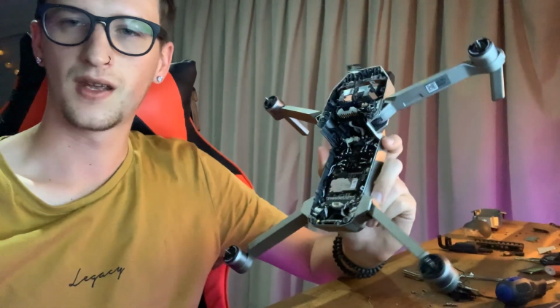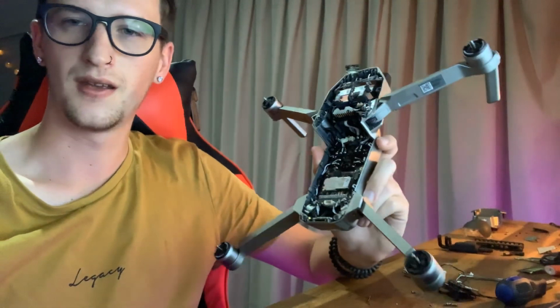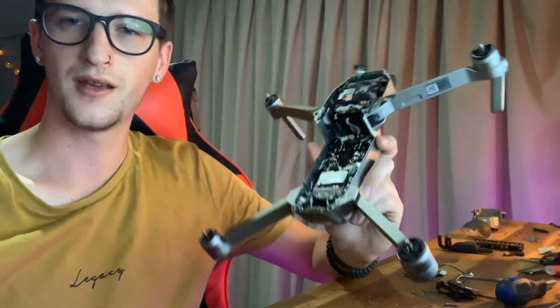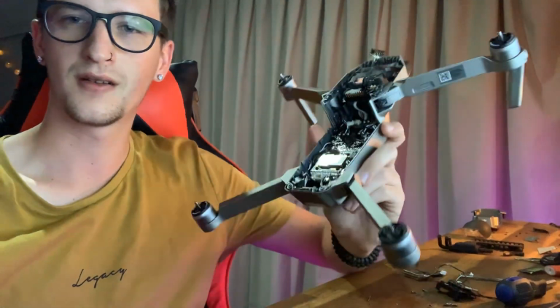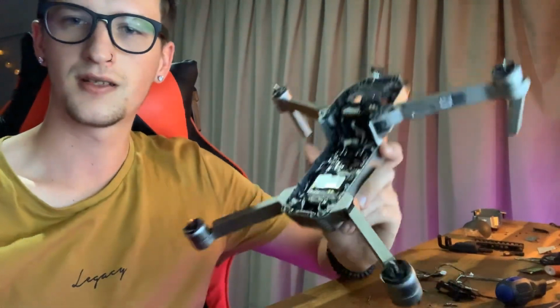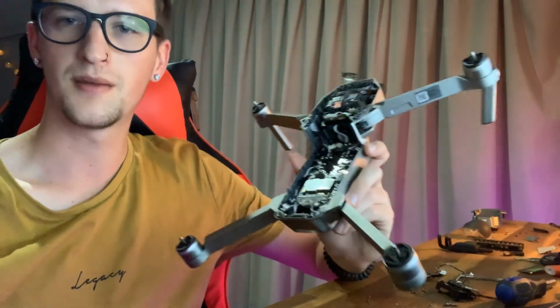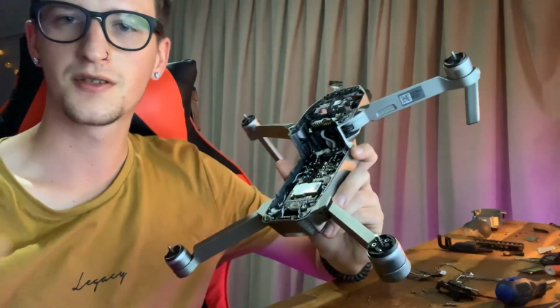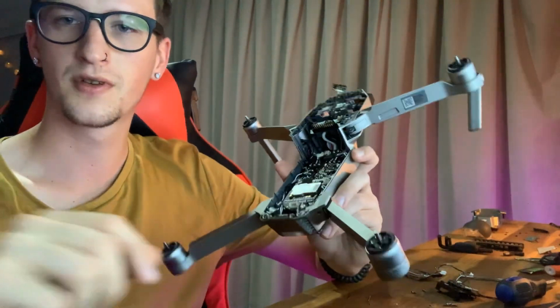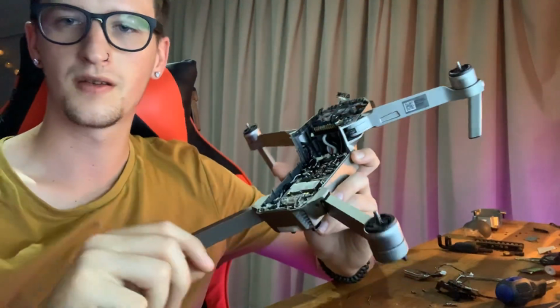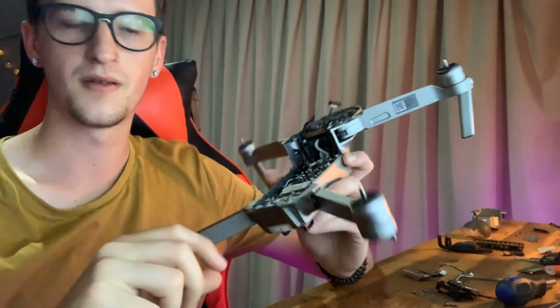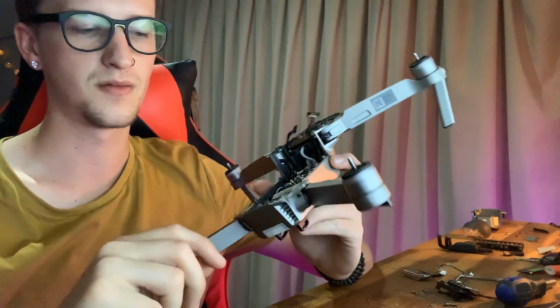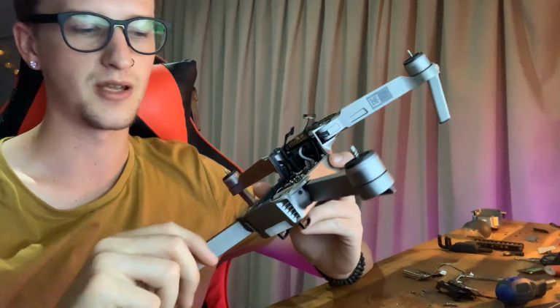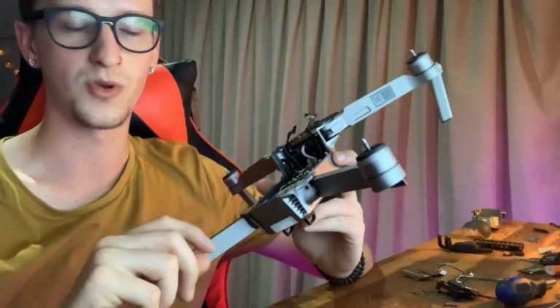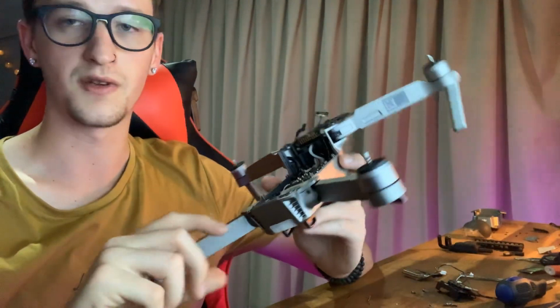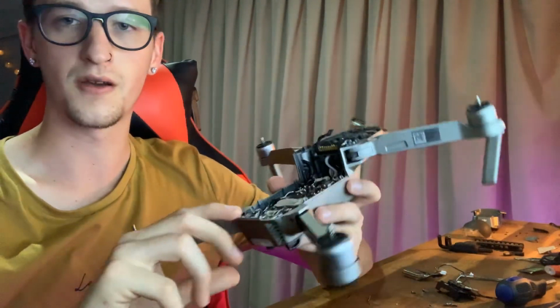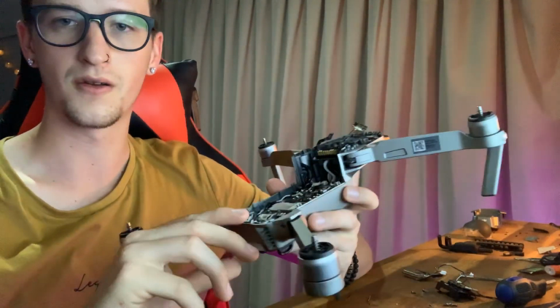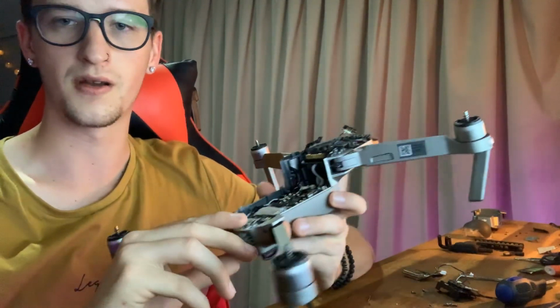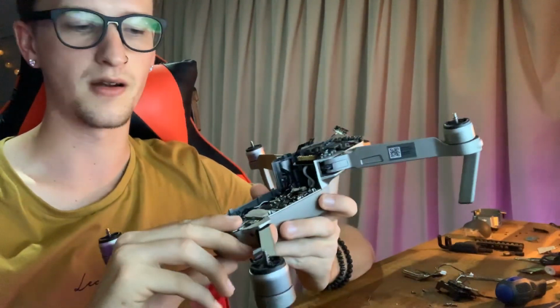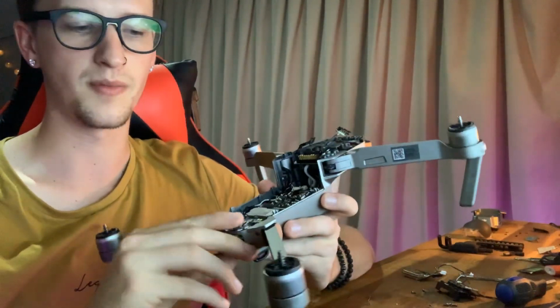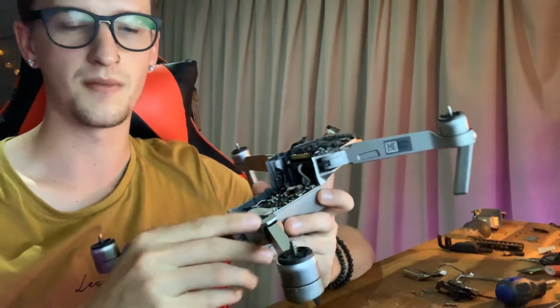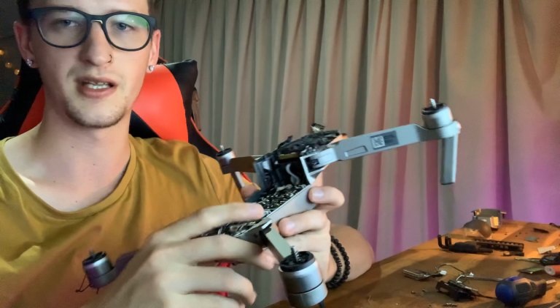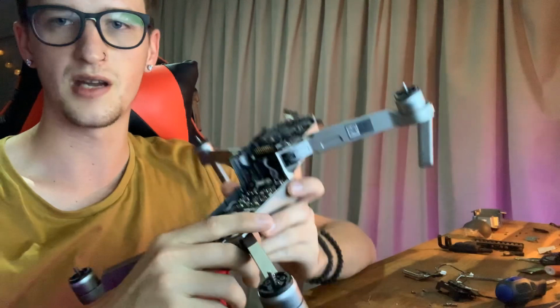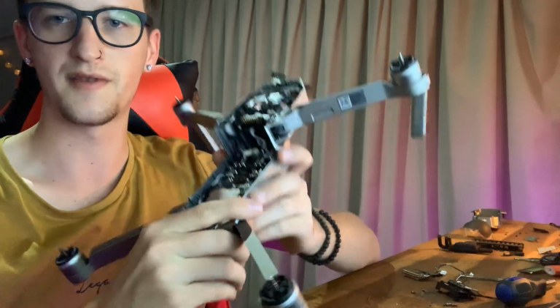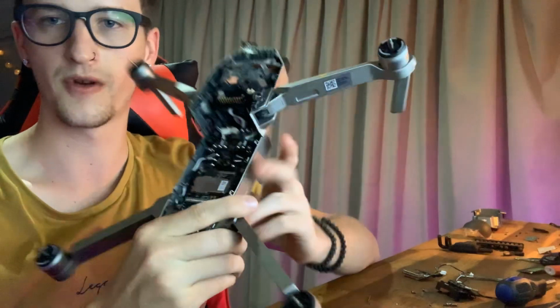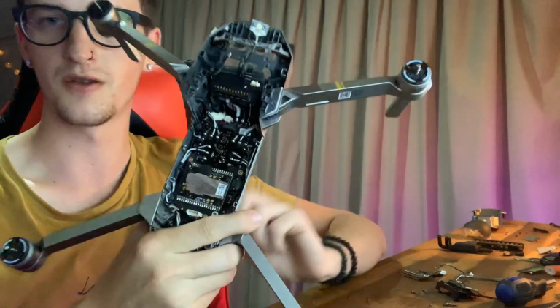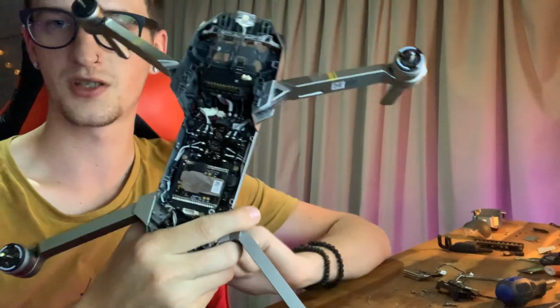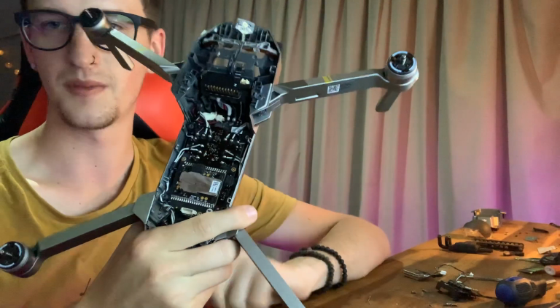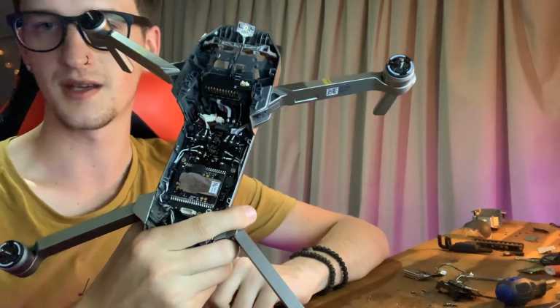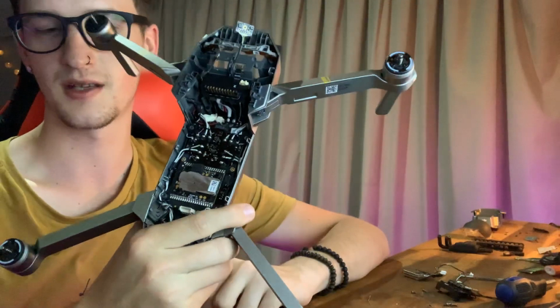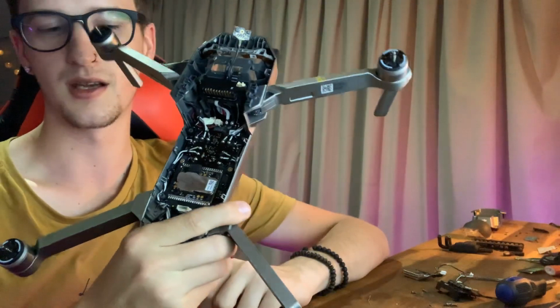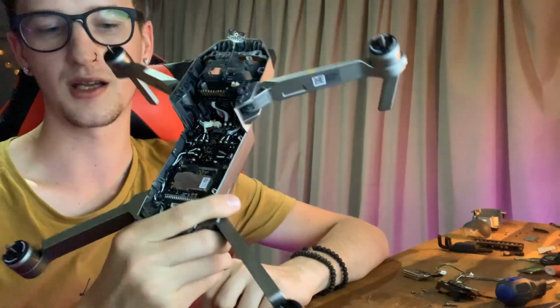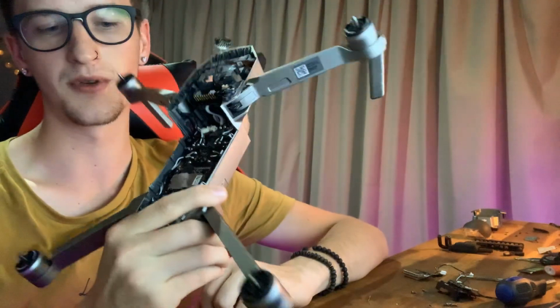How are you going guys? I just thought I'd make a quick video on how I repaired my DJI Mavic Pro's GPS and Compass.